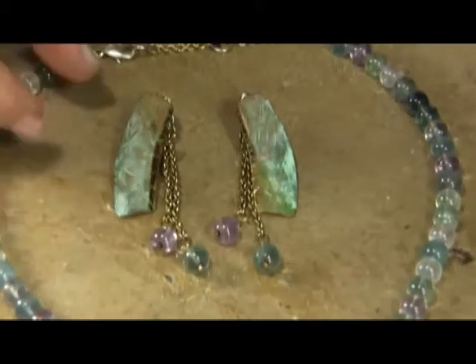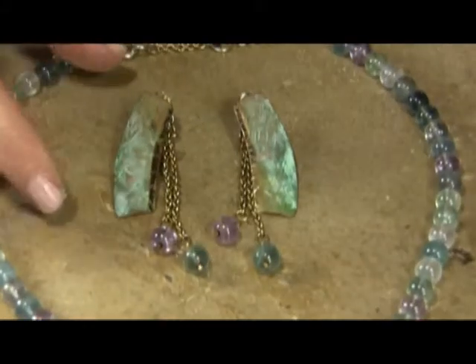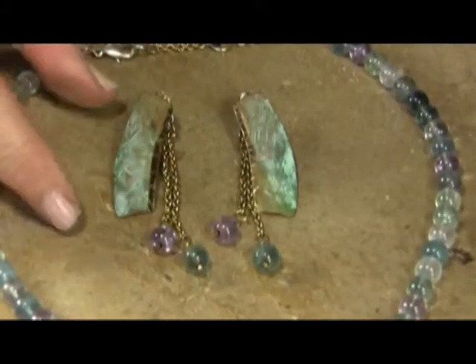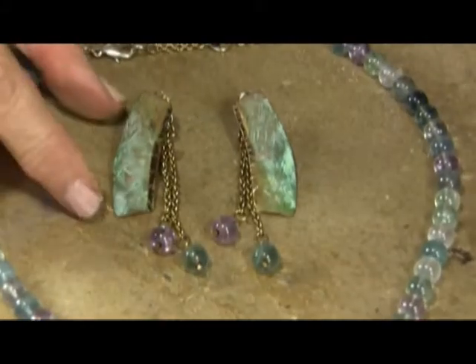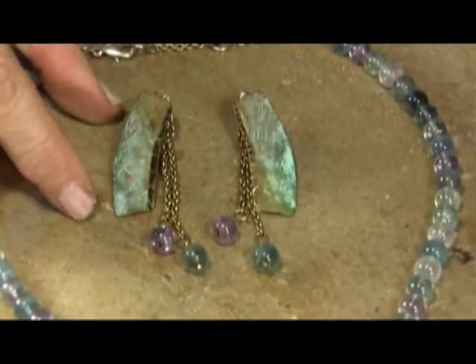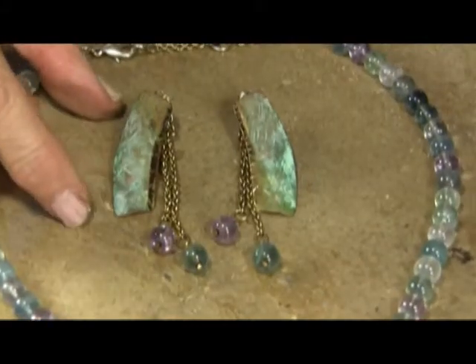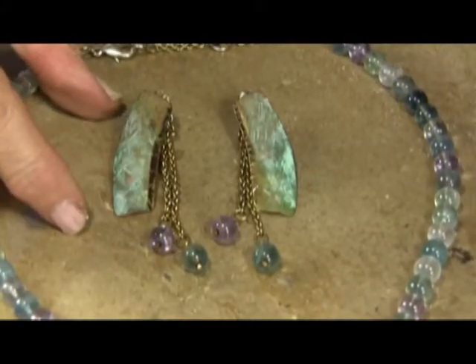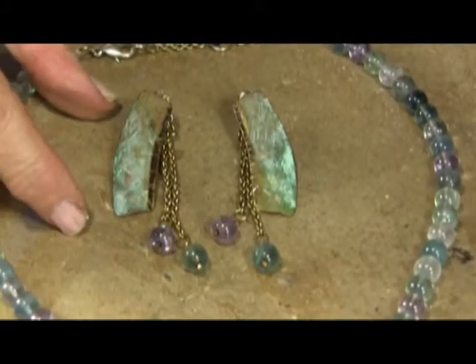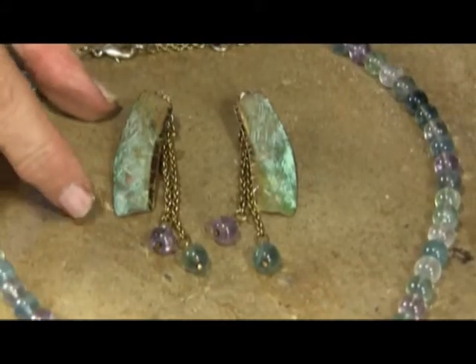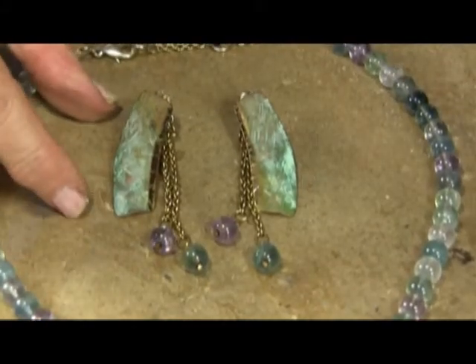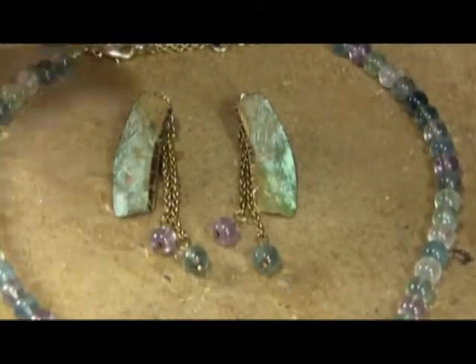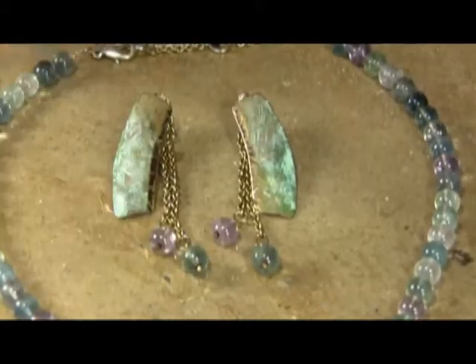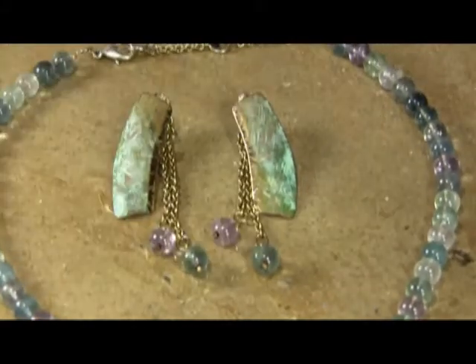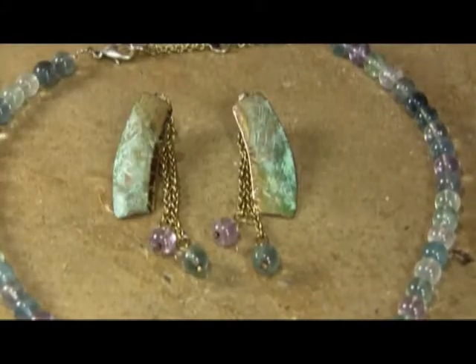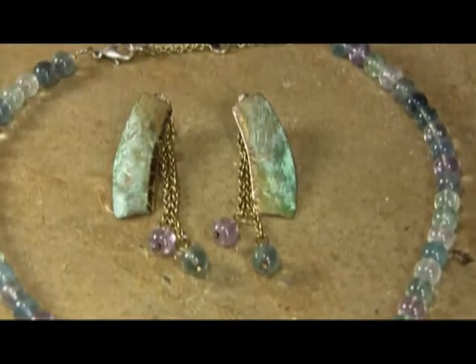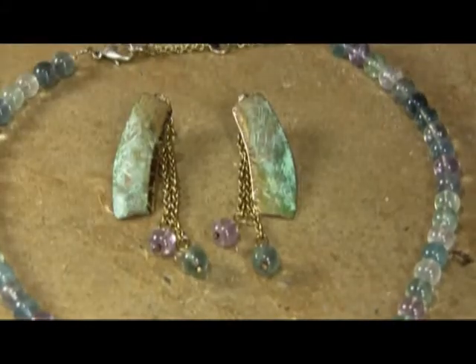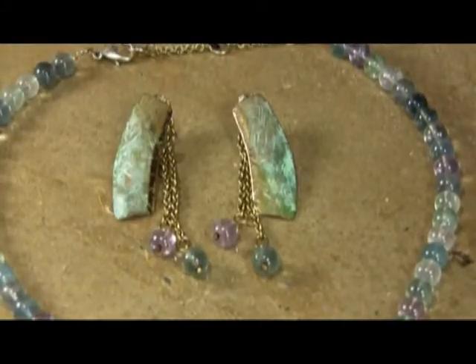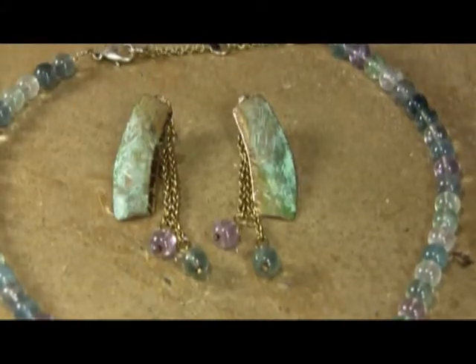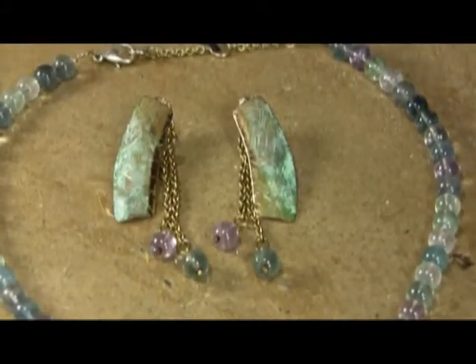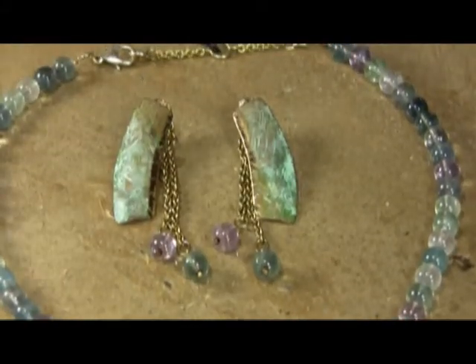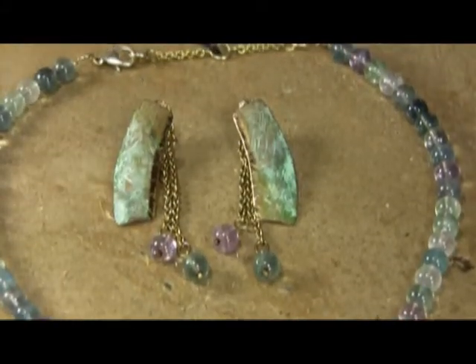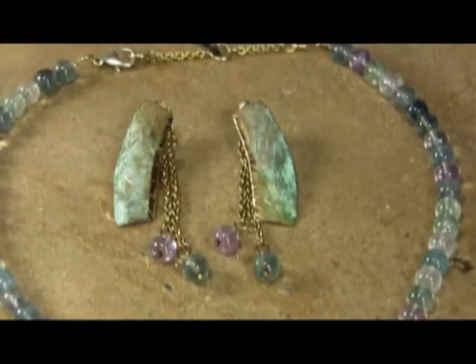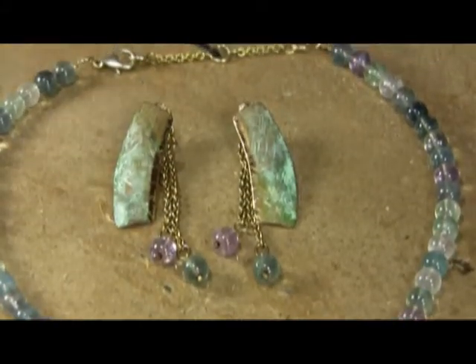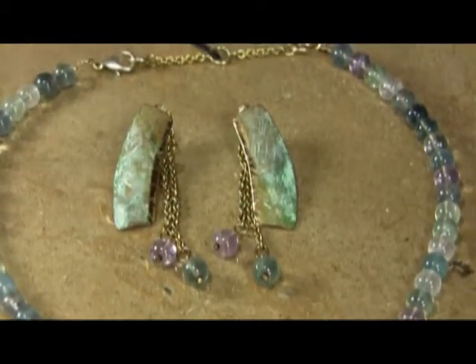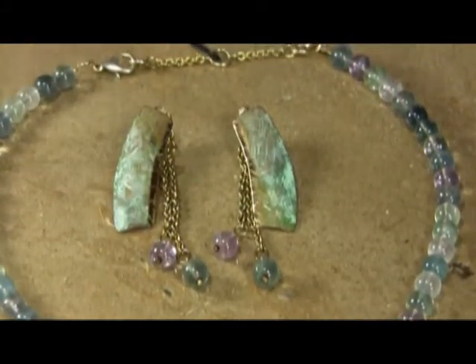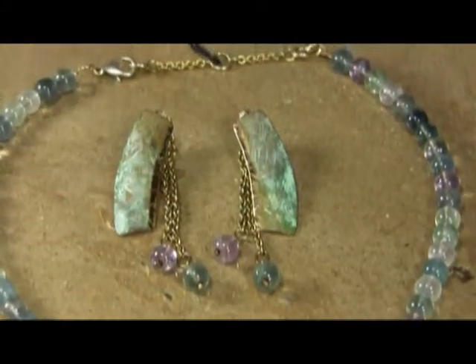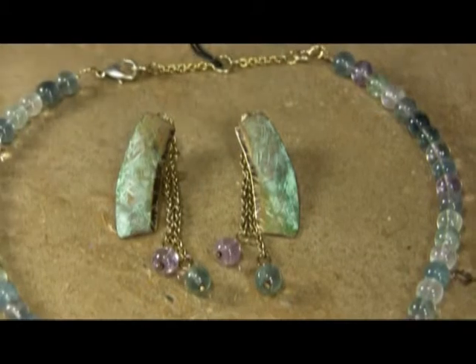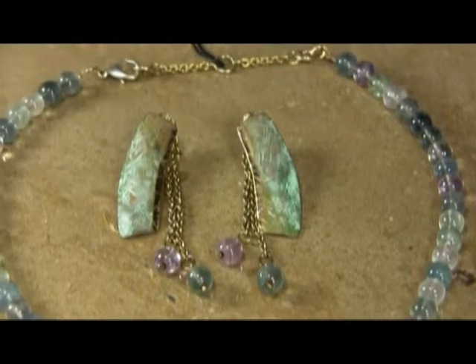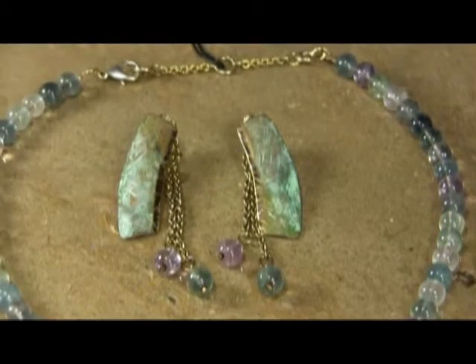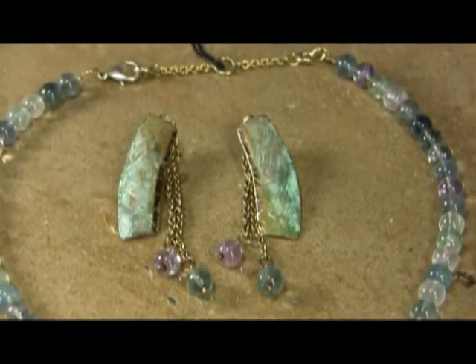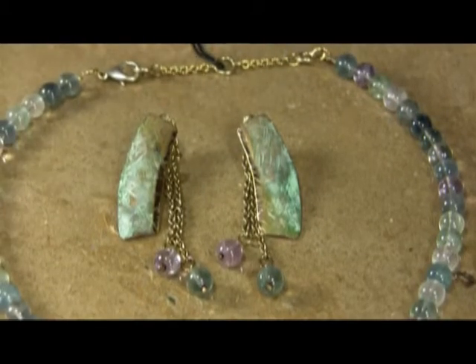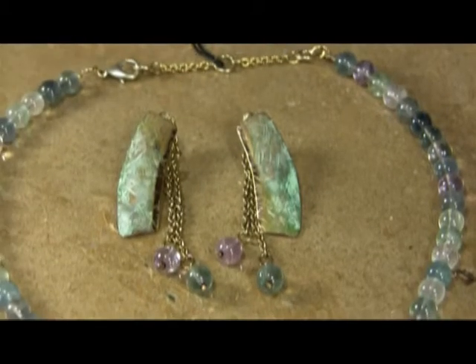This chain probably runs about 2 inches and about an inch and a half. The earrings are probably about an inch and a quarter, and that particular earring comes on a post.